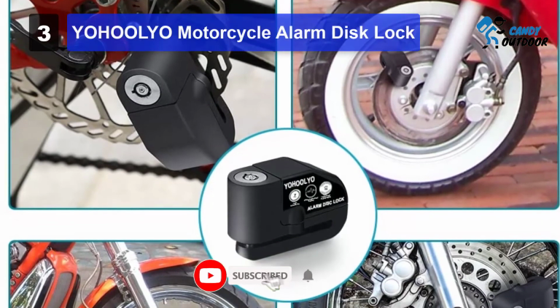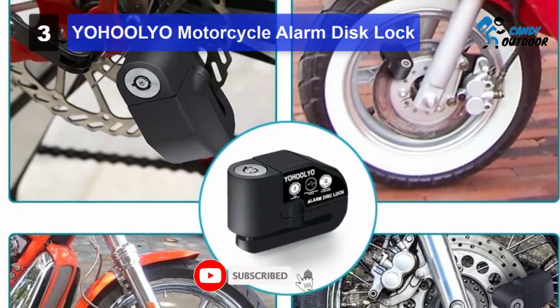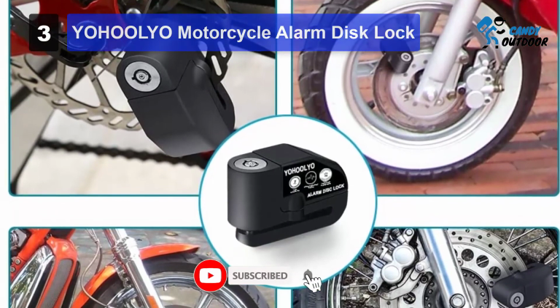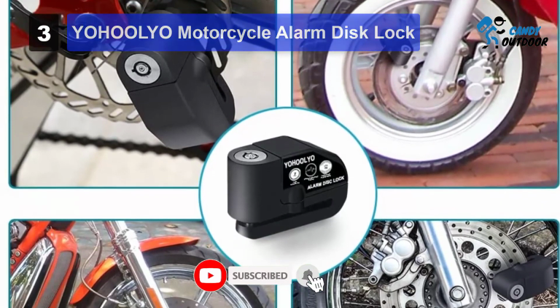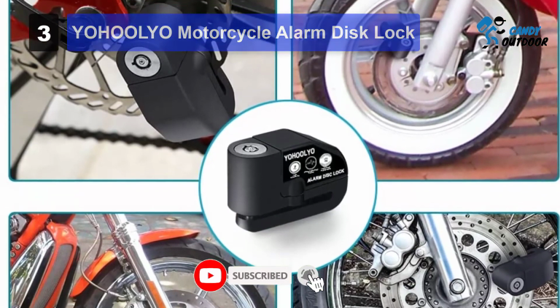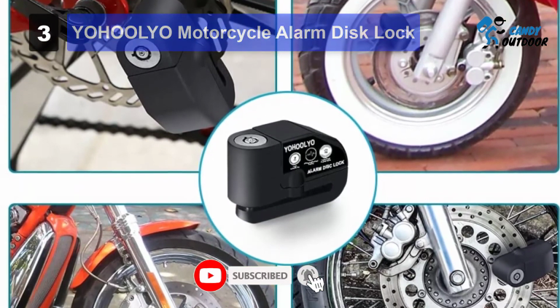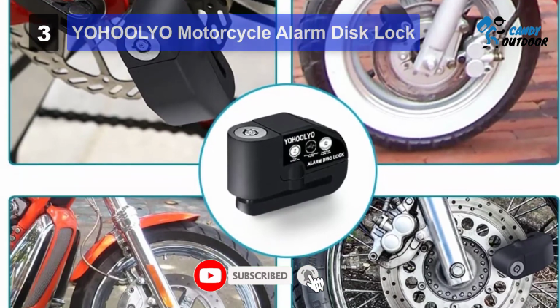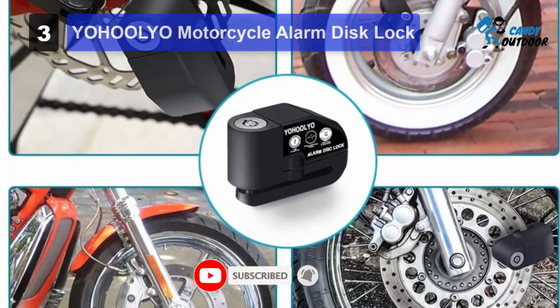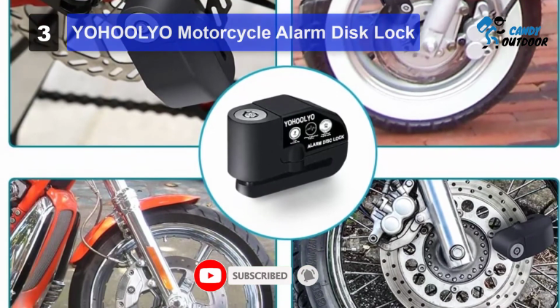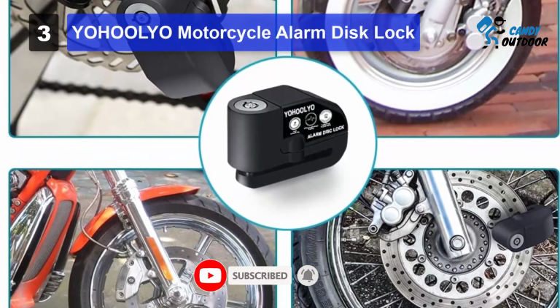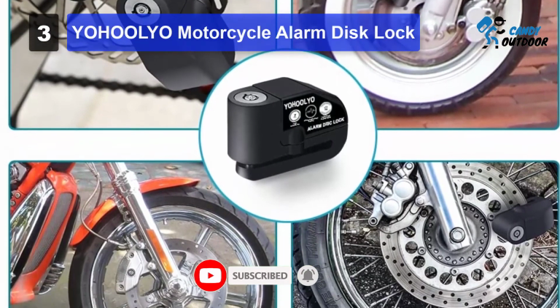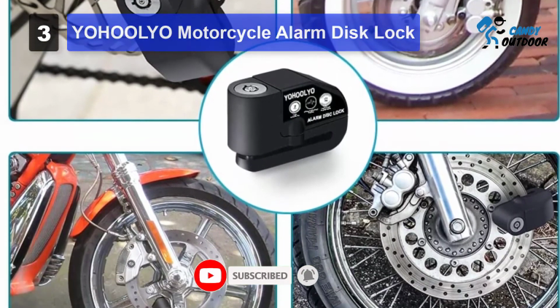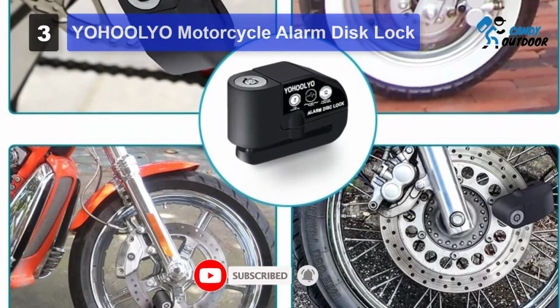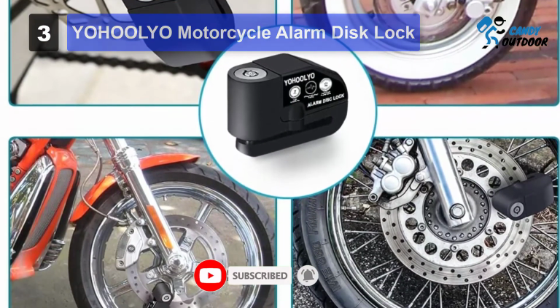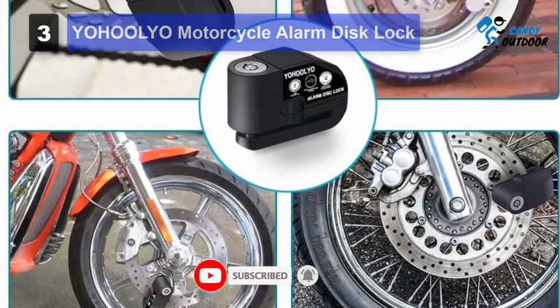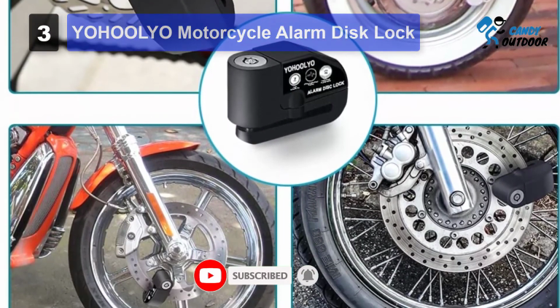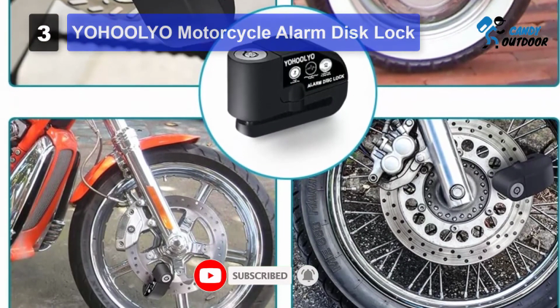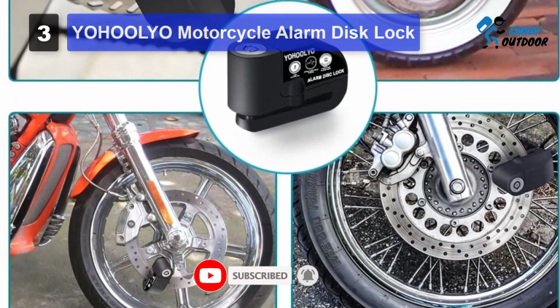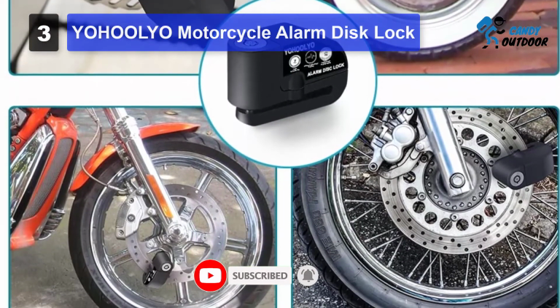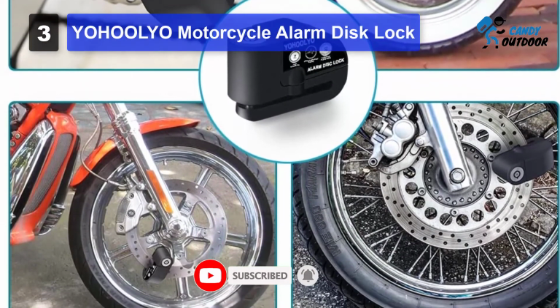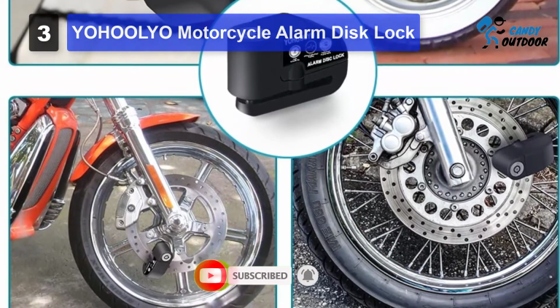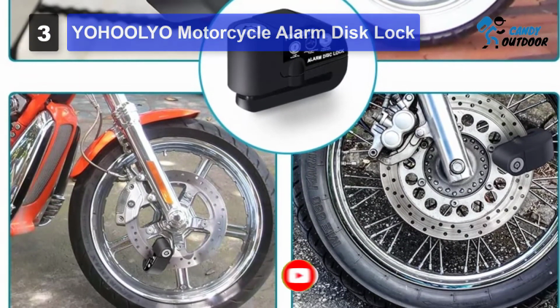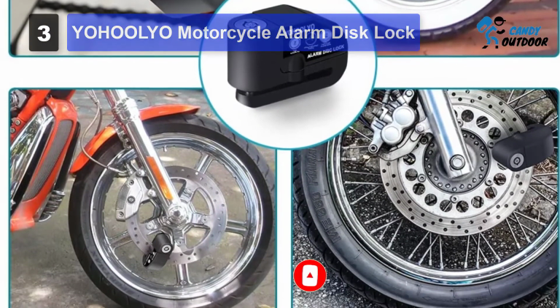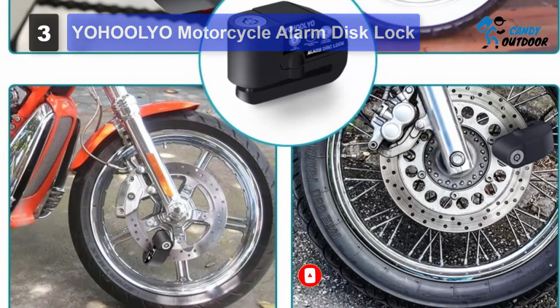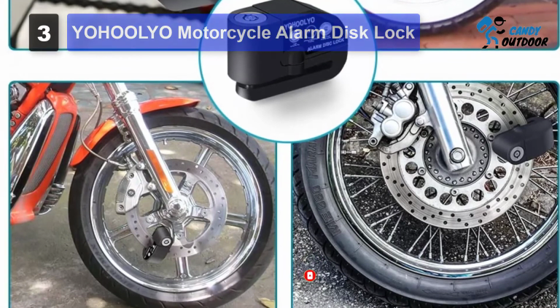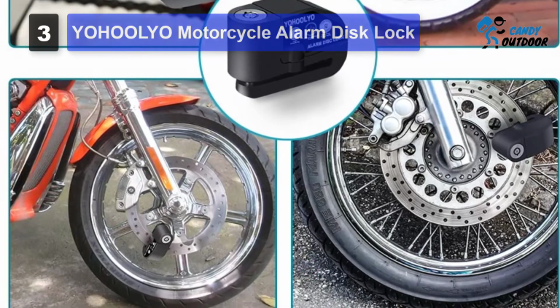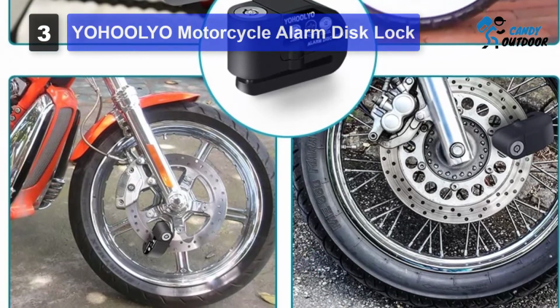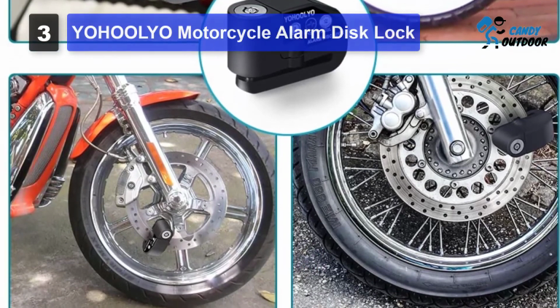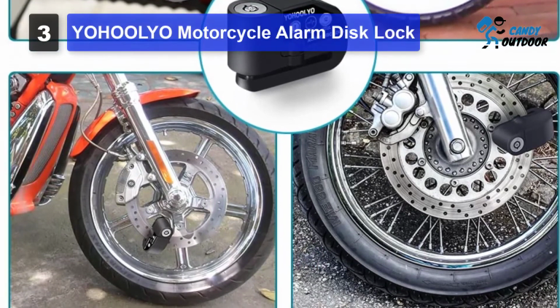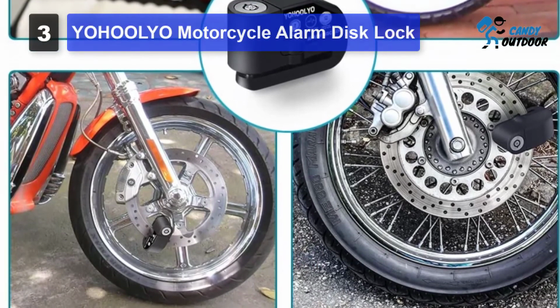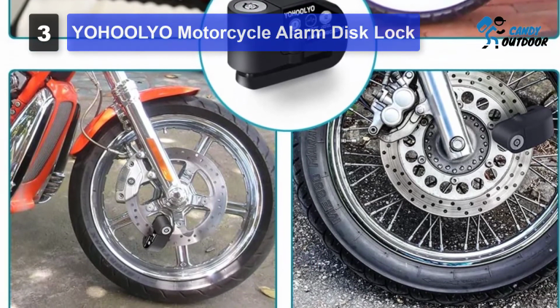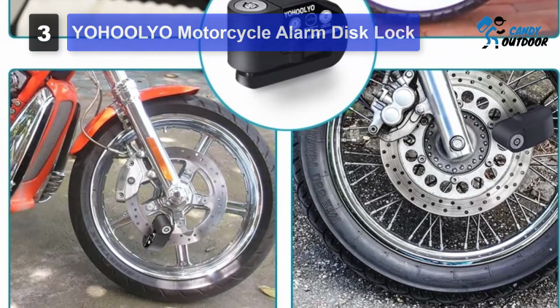Also, the YOHOOLYO will stay by your side for a long period of time because it runs on battery.